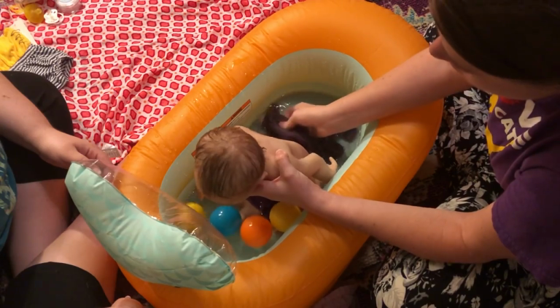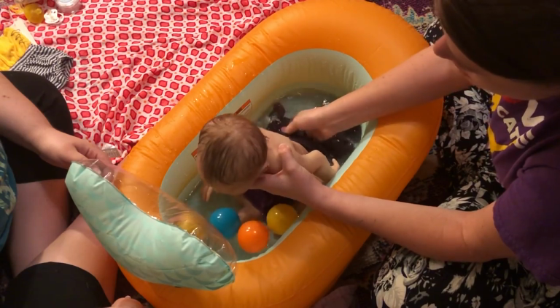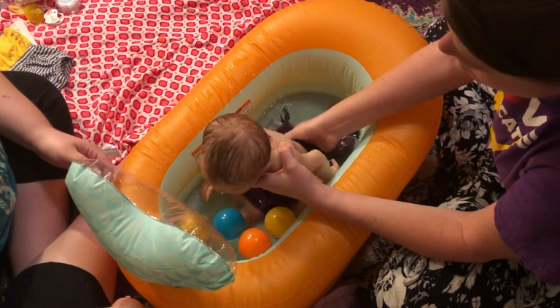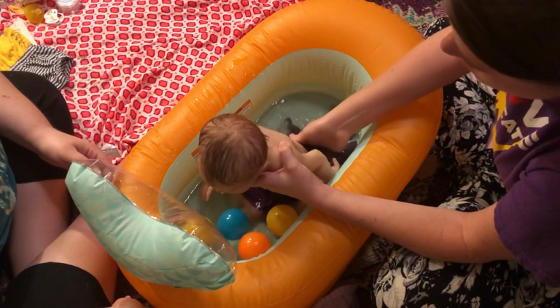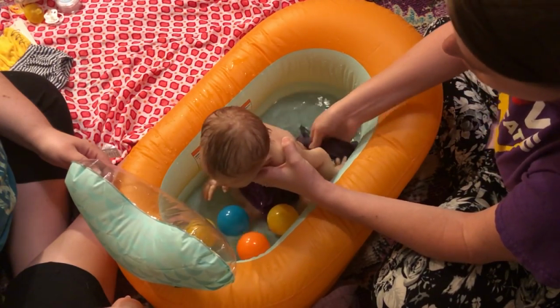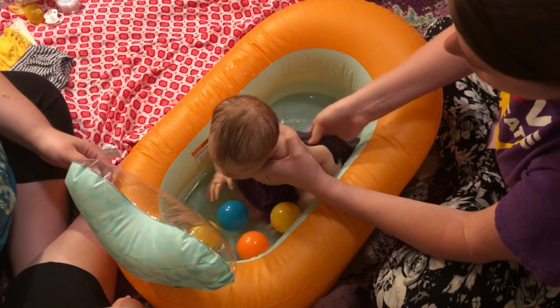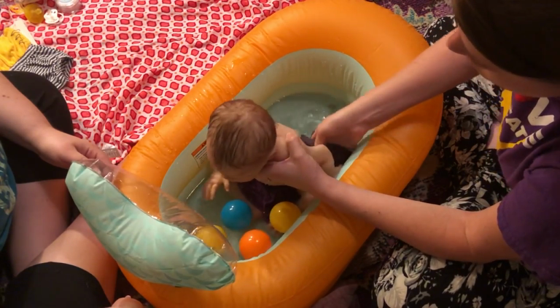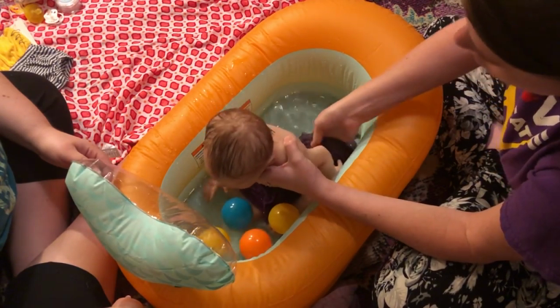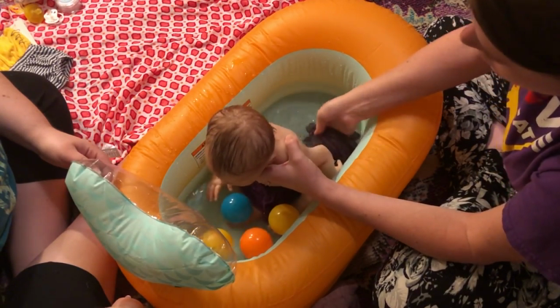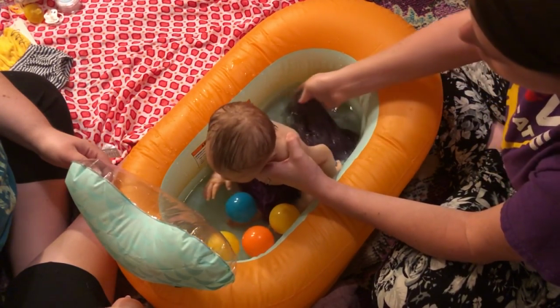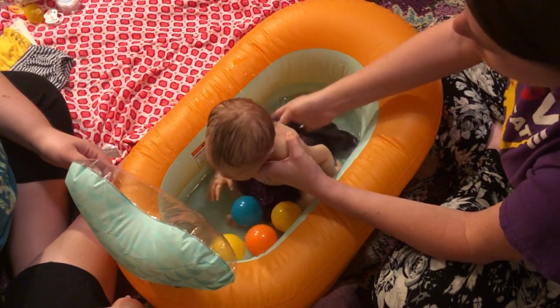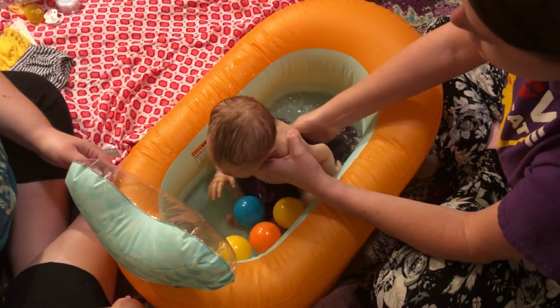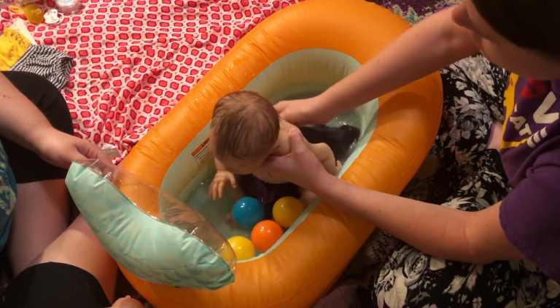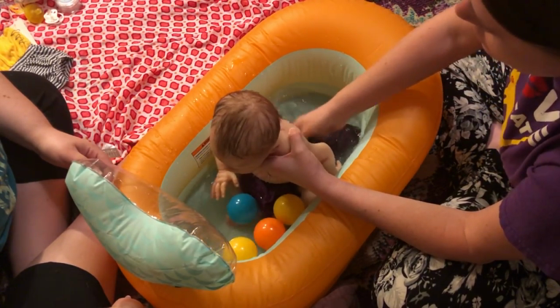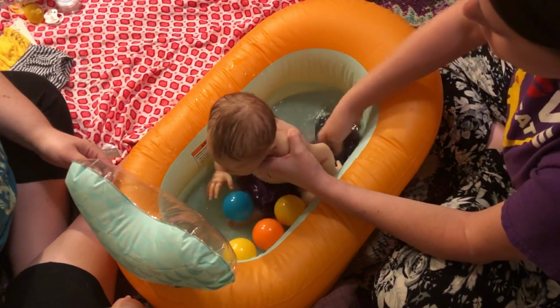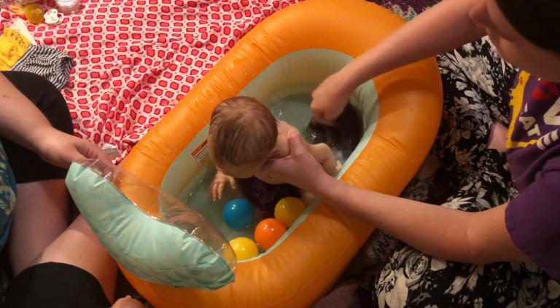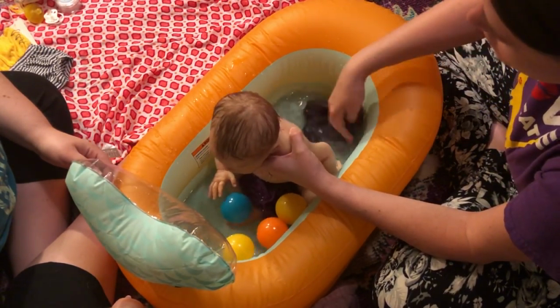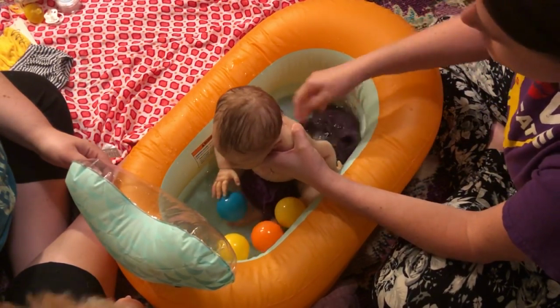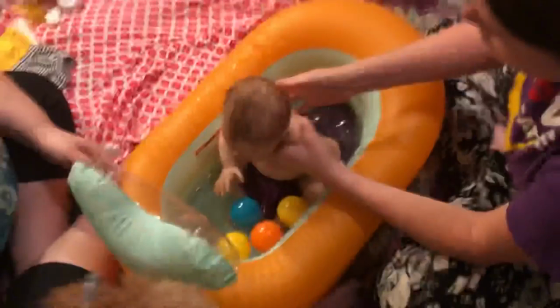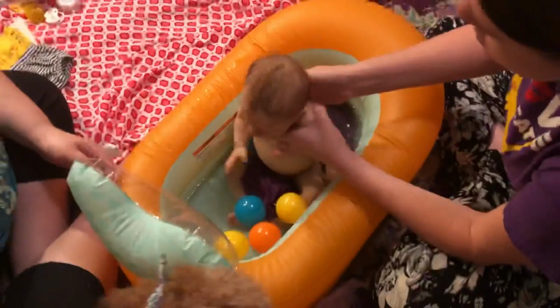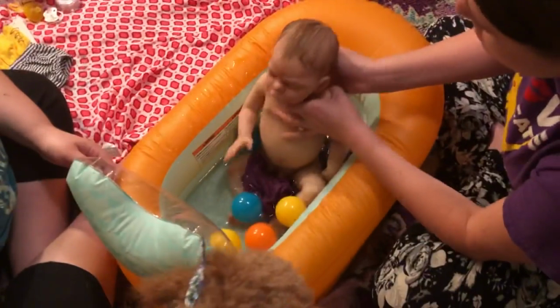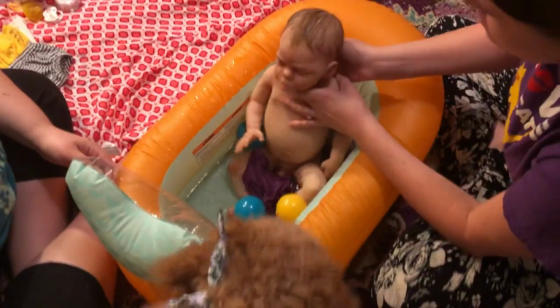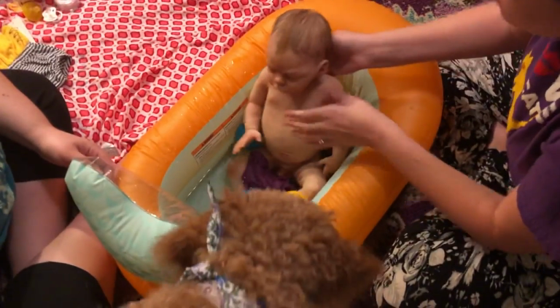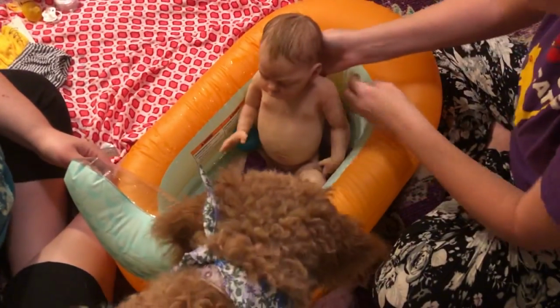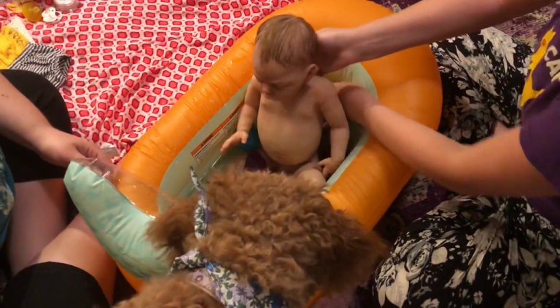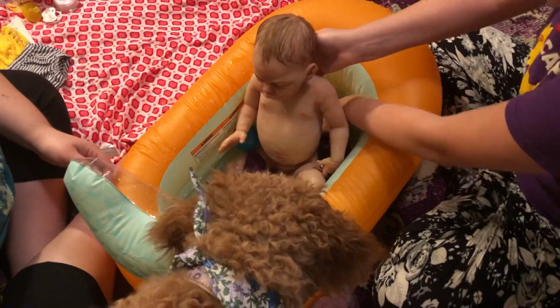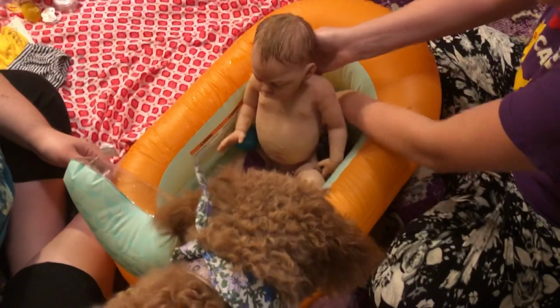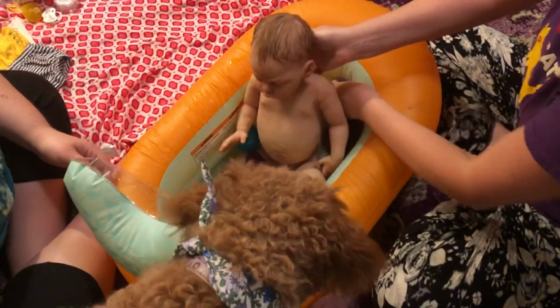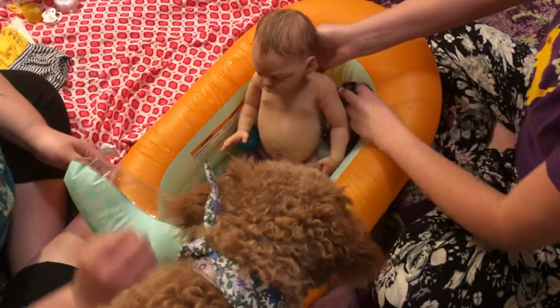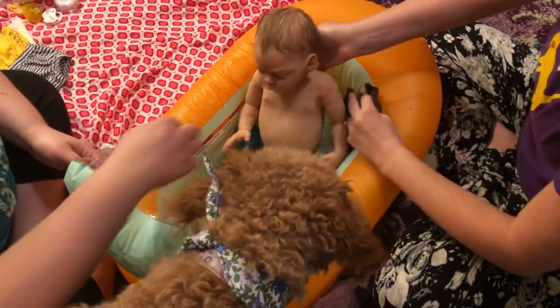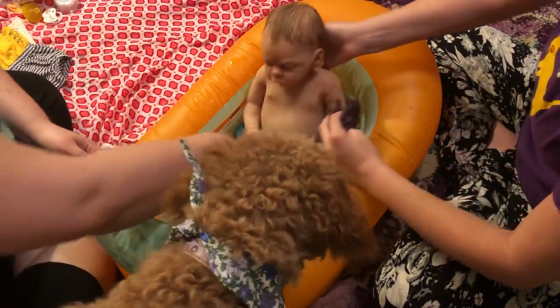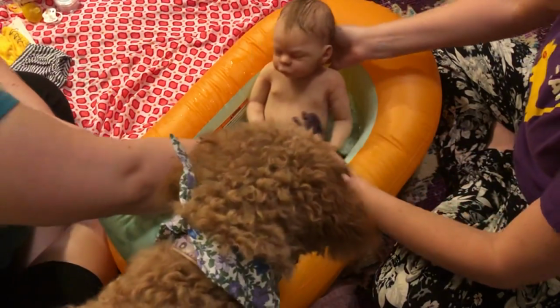His little booty — shouldn't be too dirty. It's covered in diapers, because that usually has a diaper. Hi Hazel.